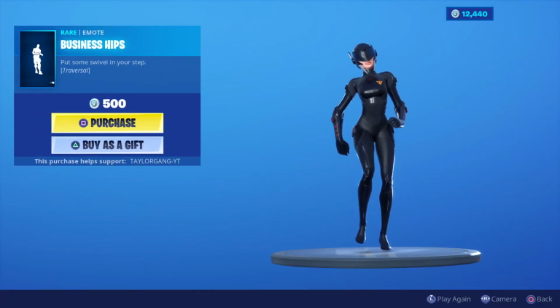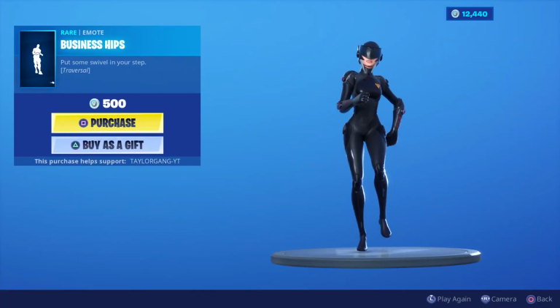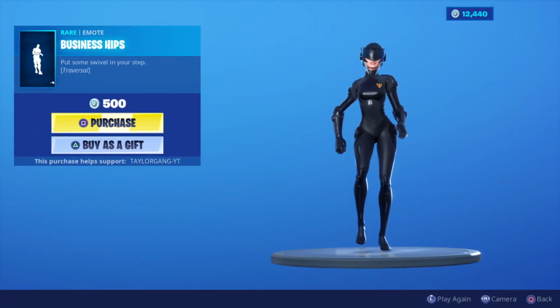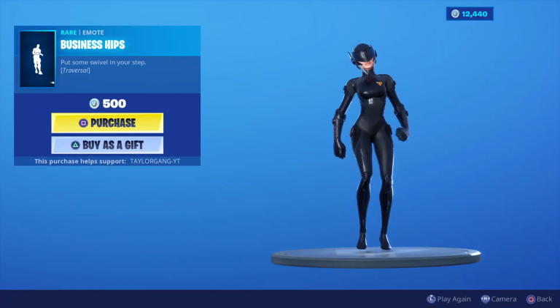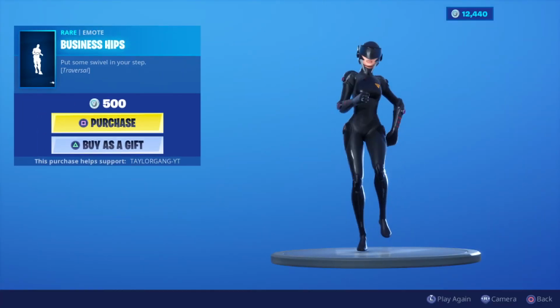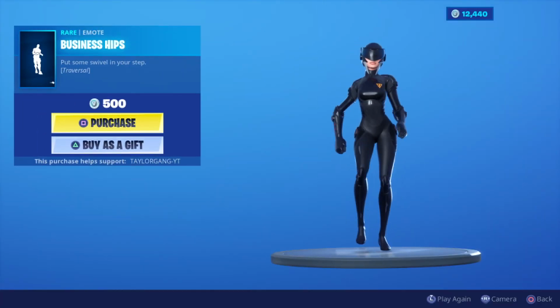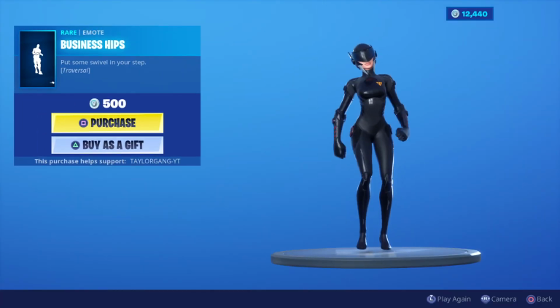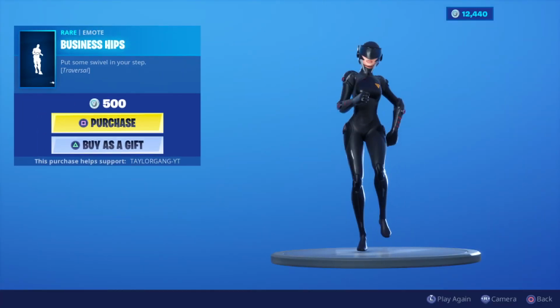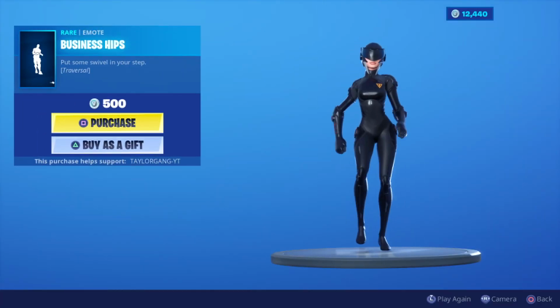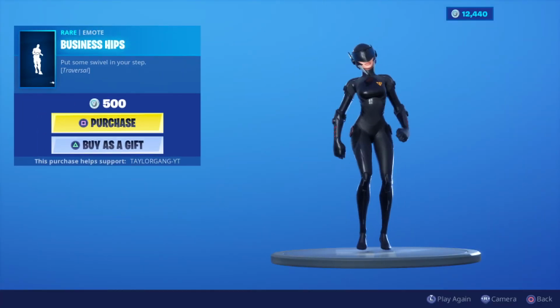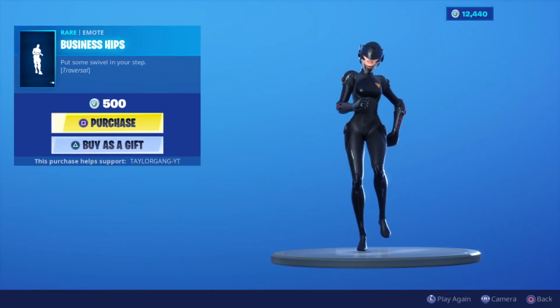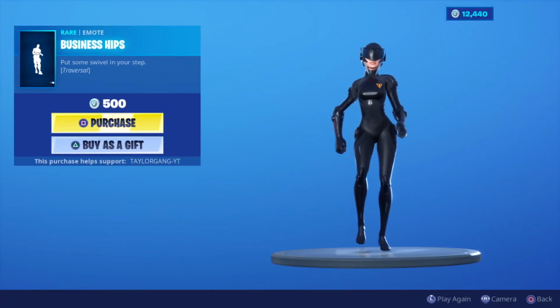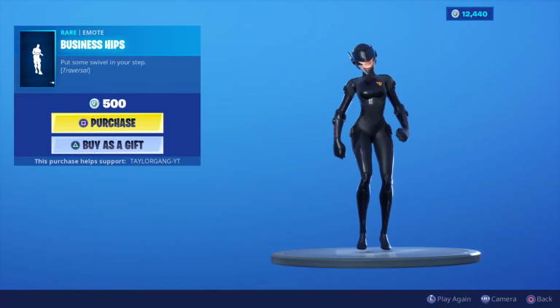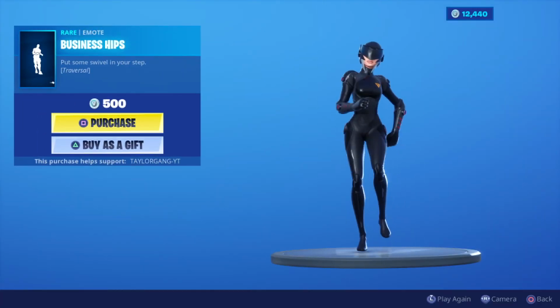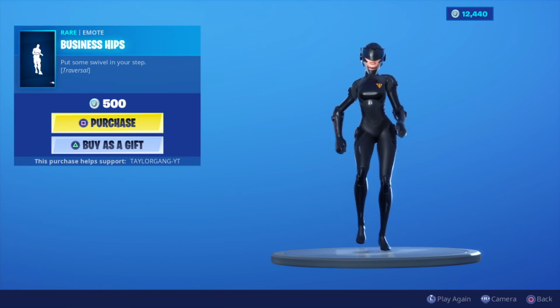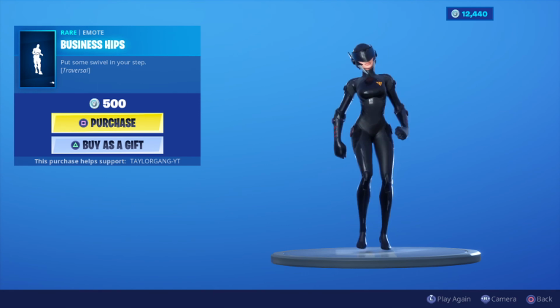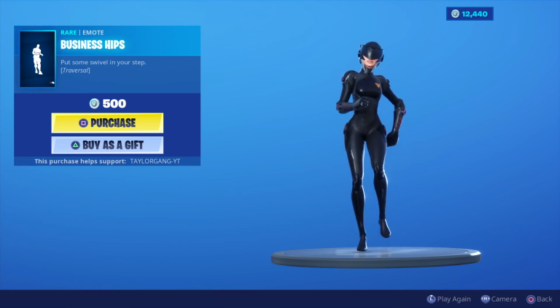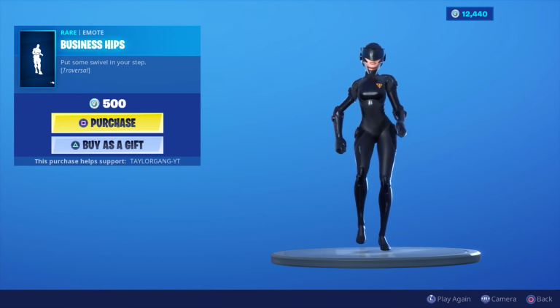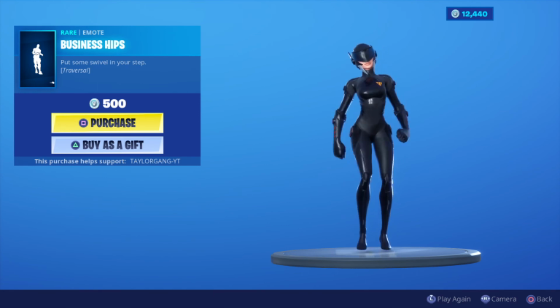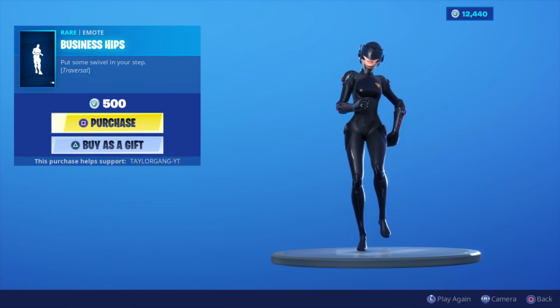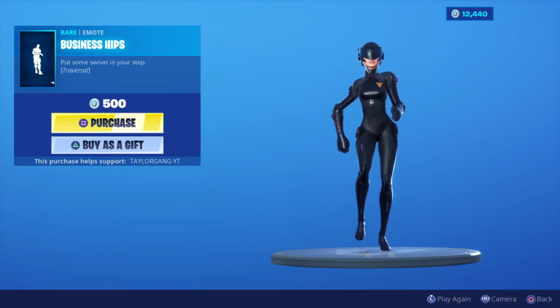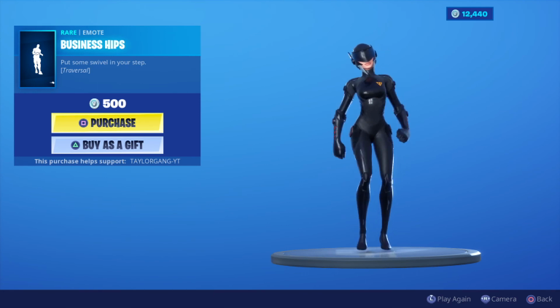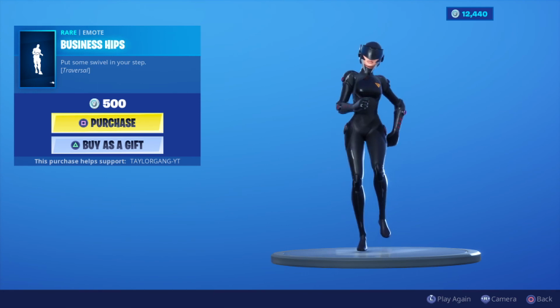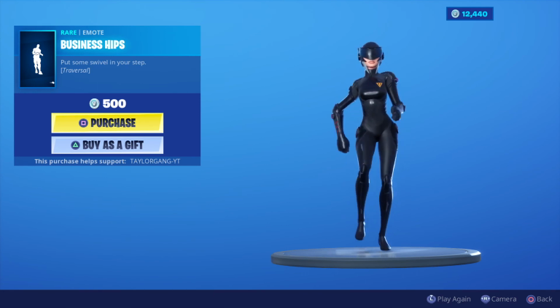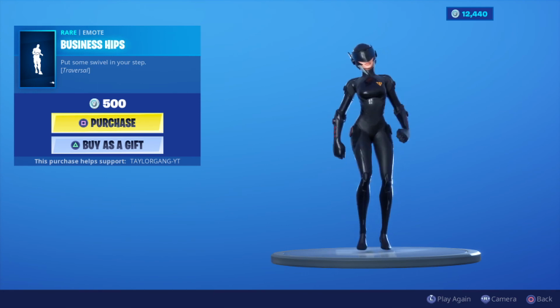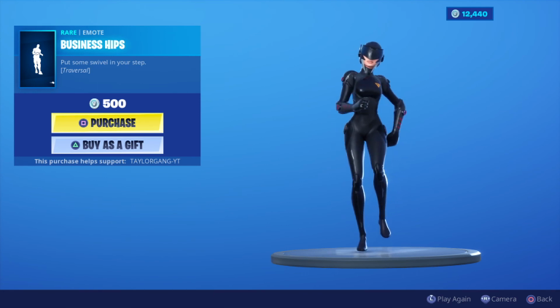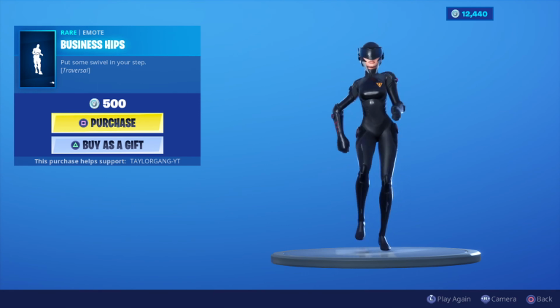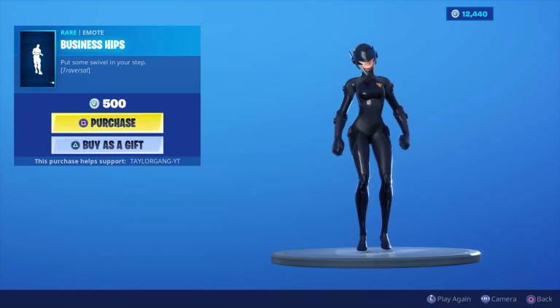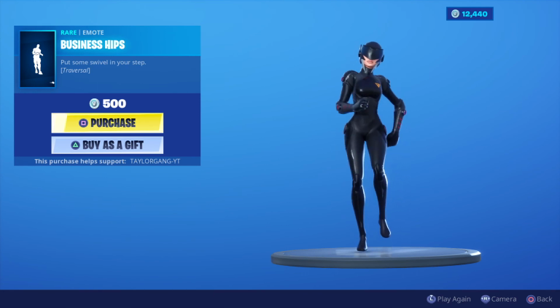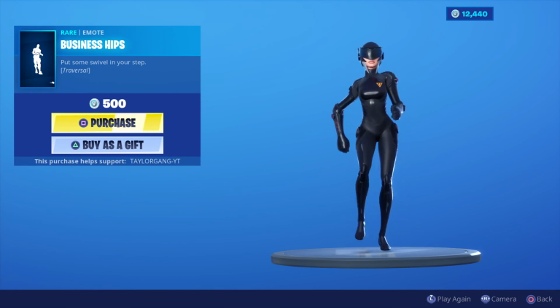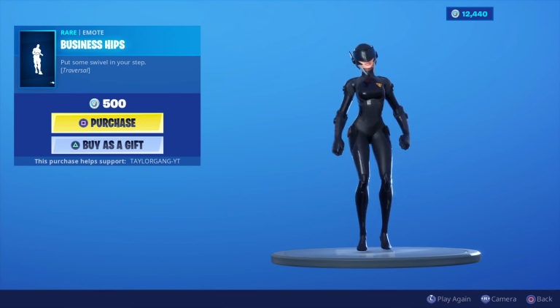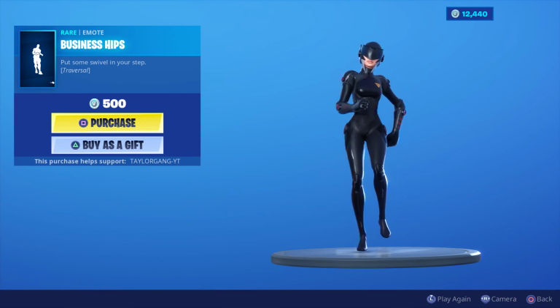And the Business Hips emote. That's gonna do it for today's item shop. I might be posting in the morning if the Batman skin drops early. I'll catch you at the next one.